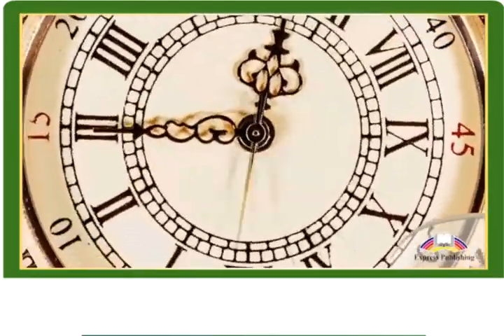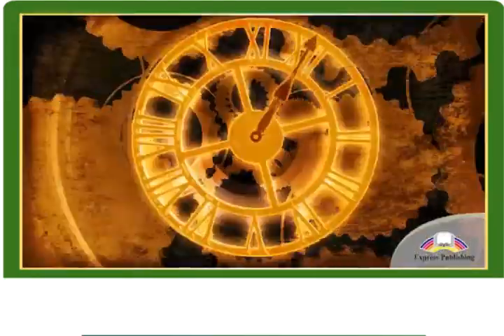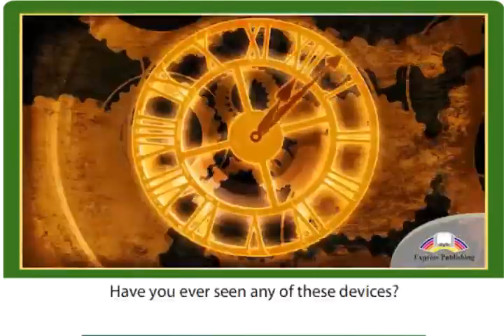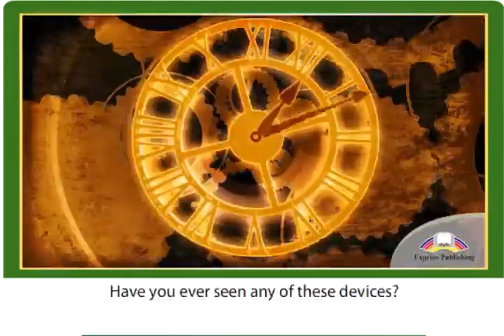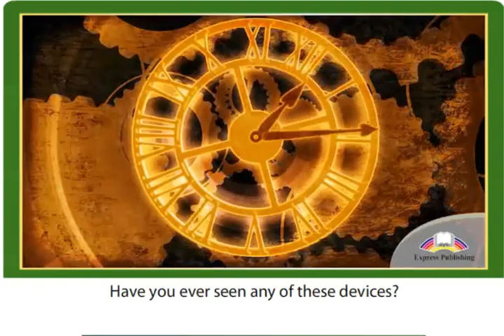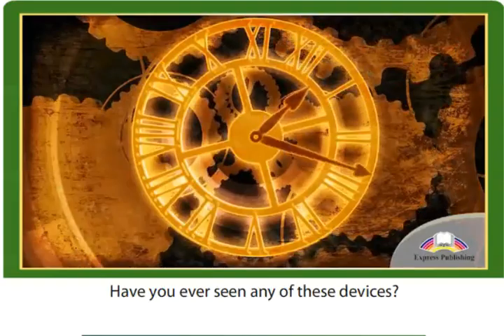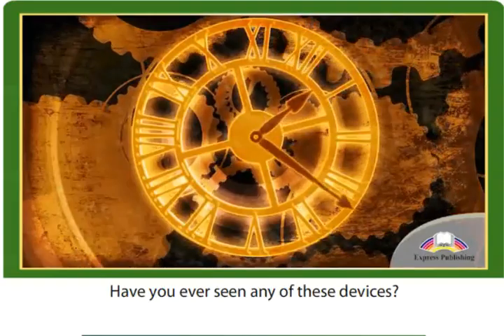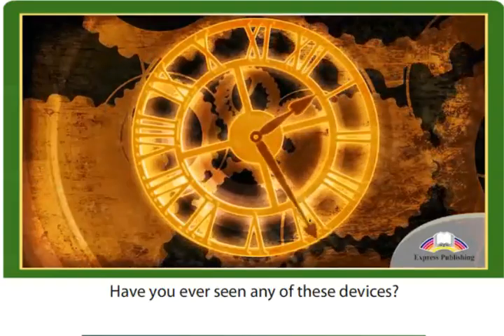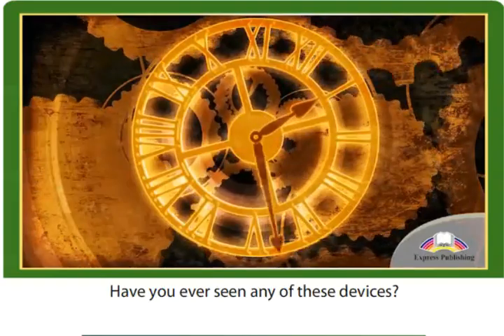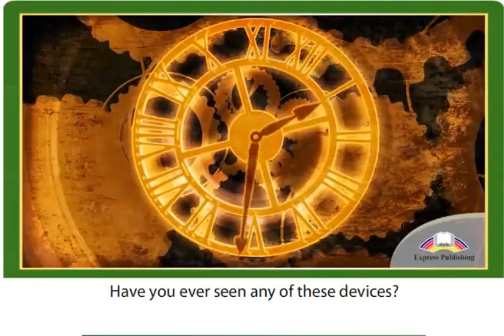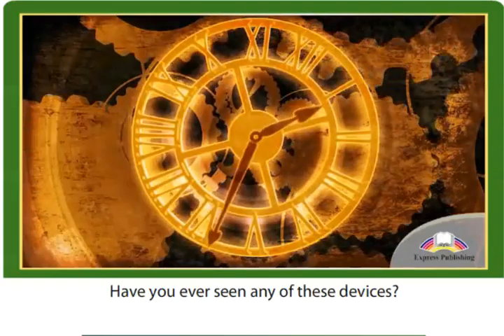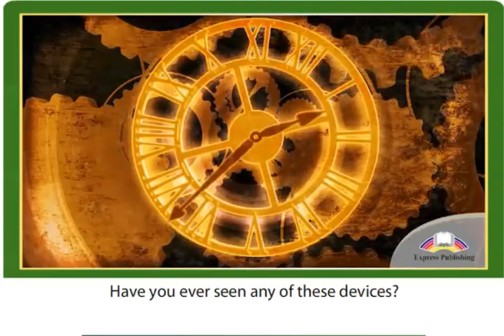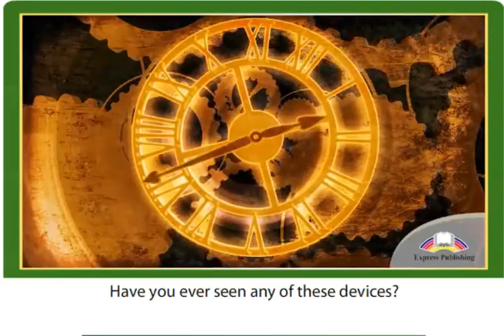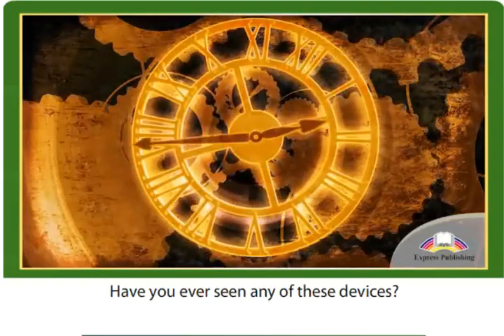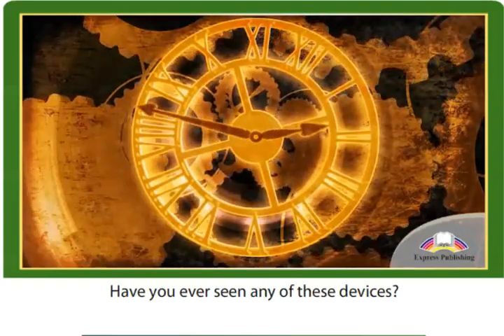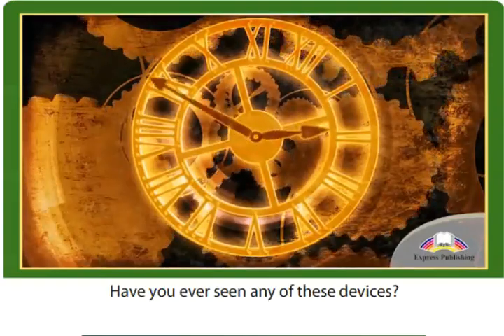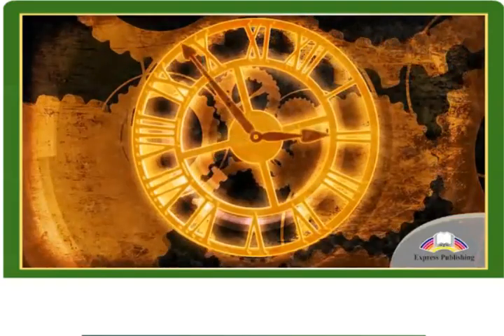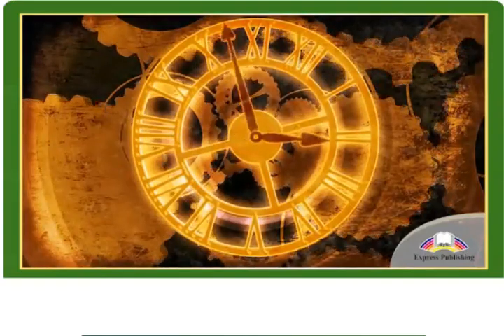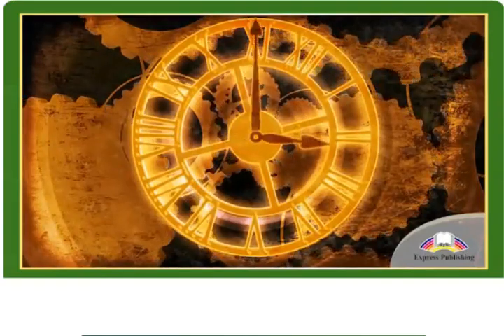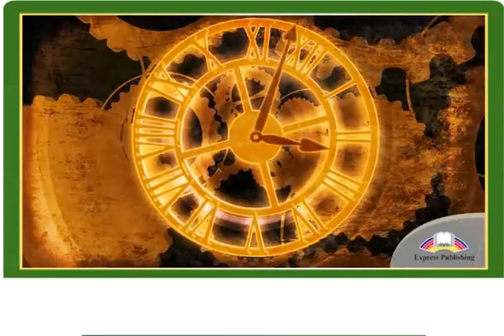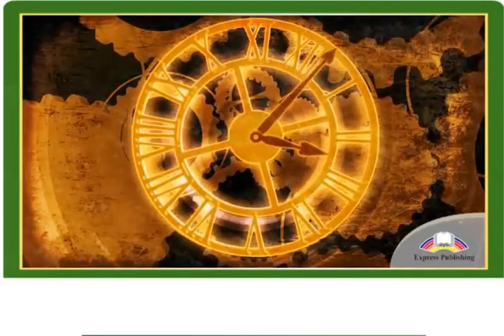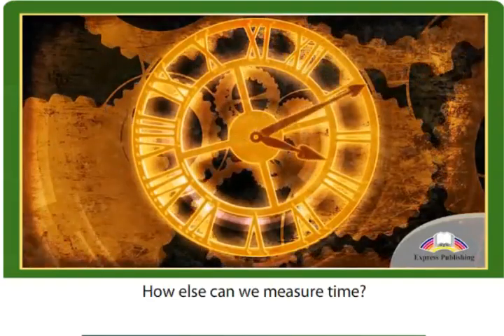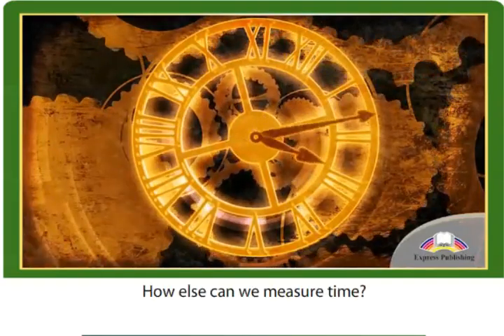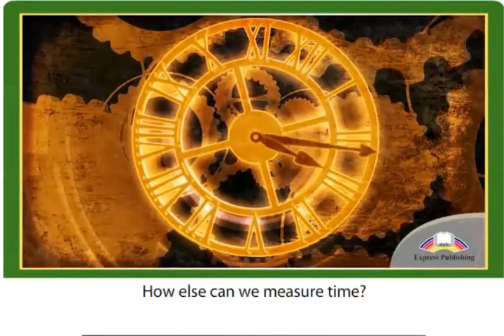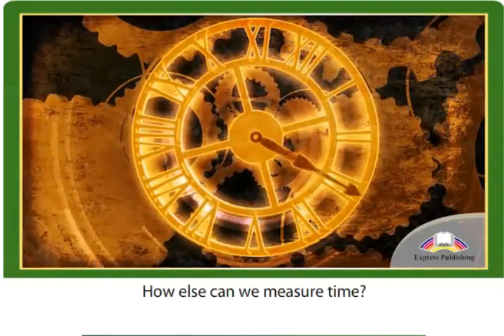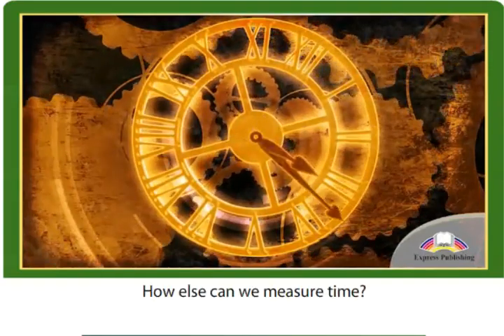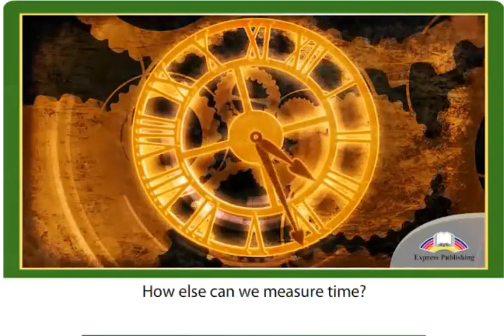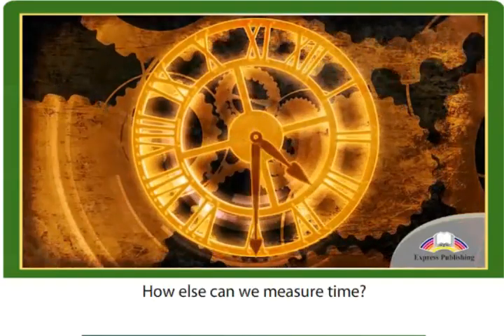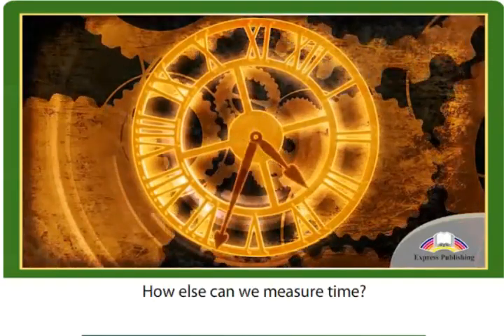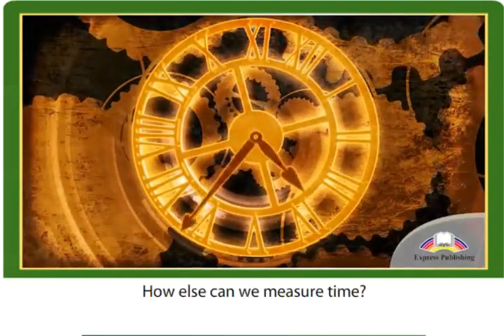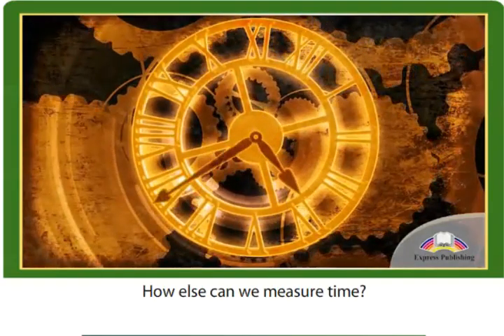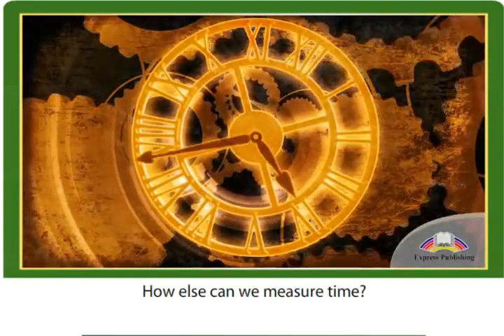Have you ever seen any of these devices? How else can we measure time?